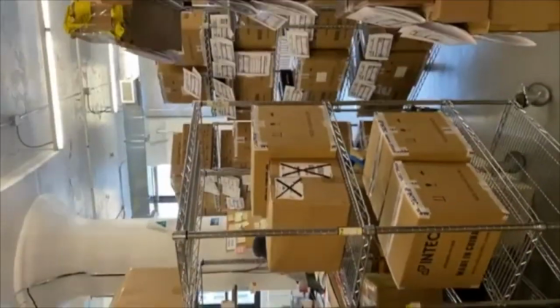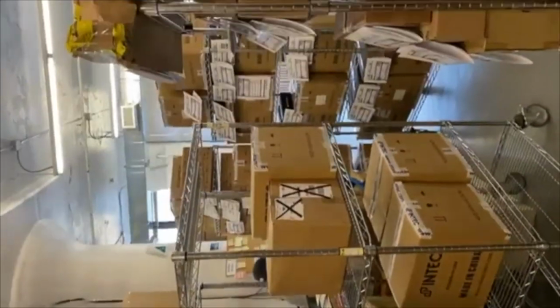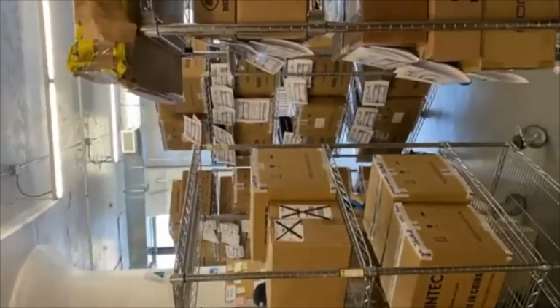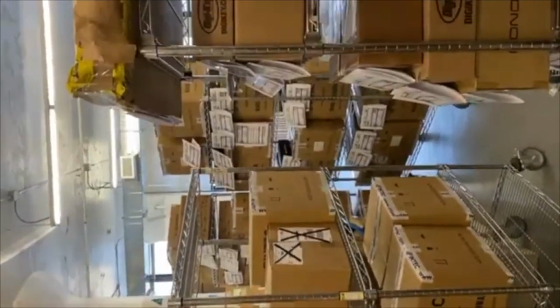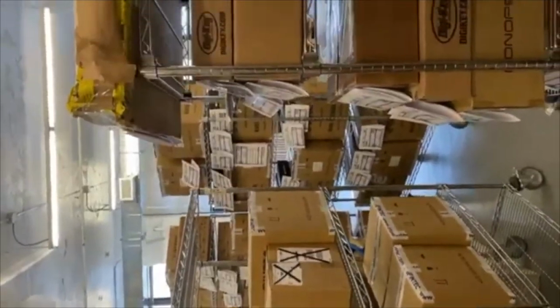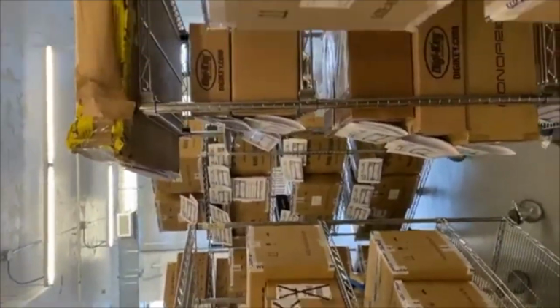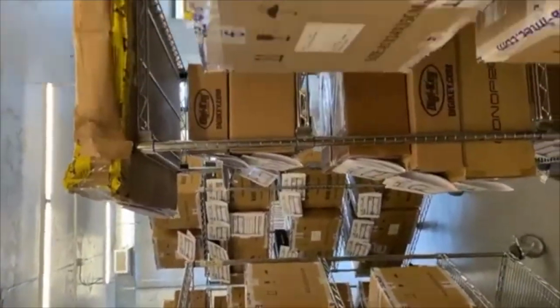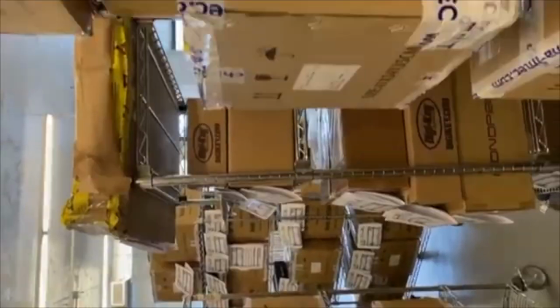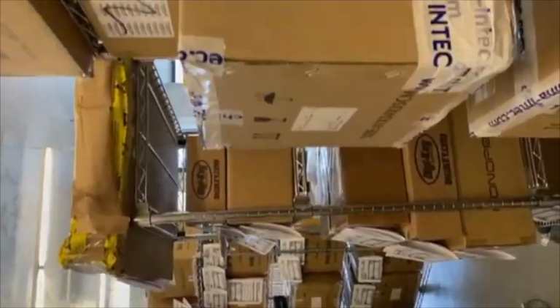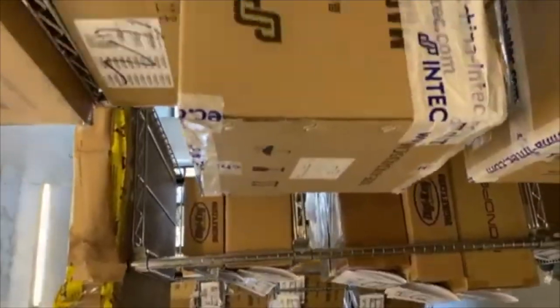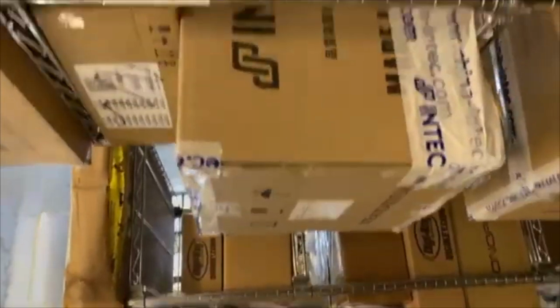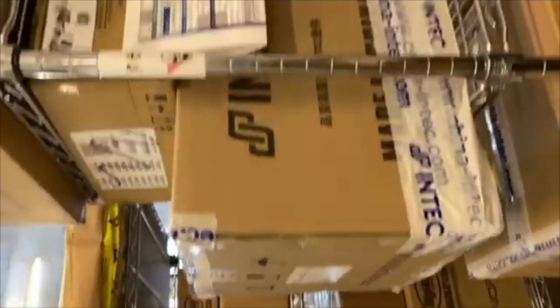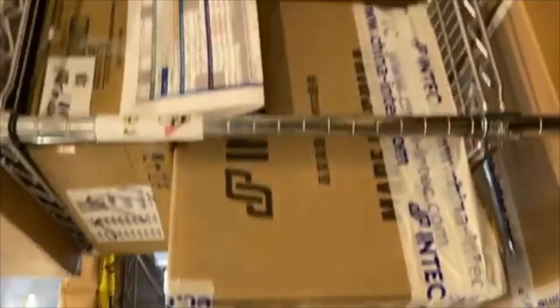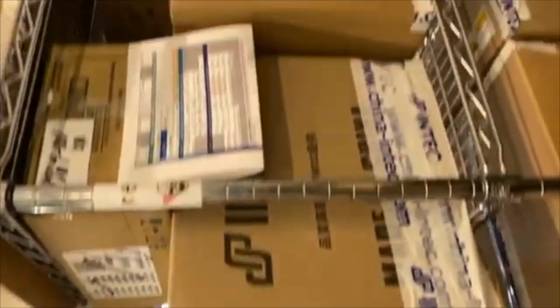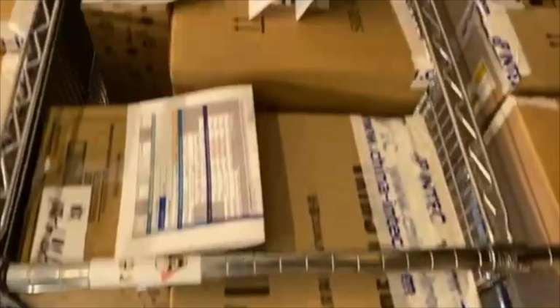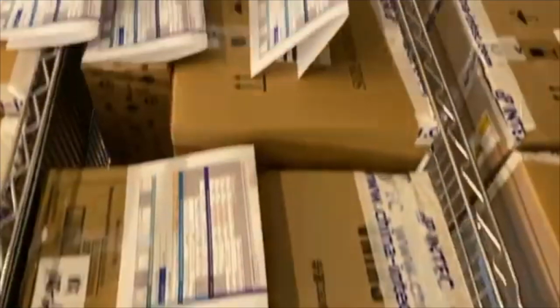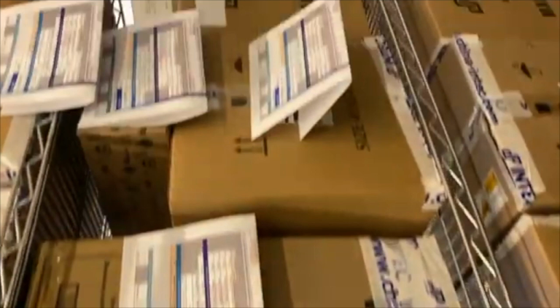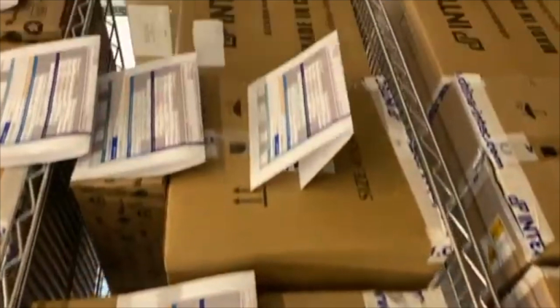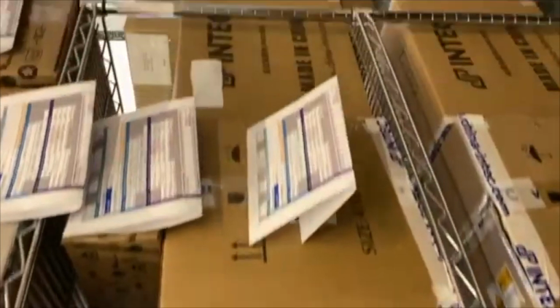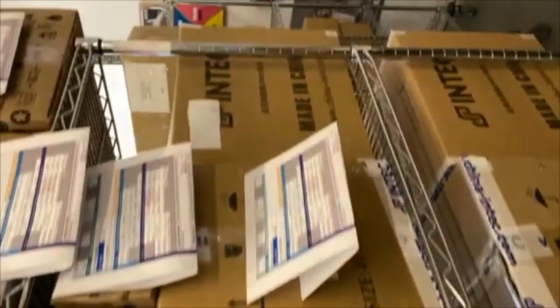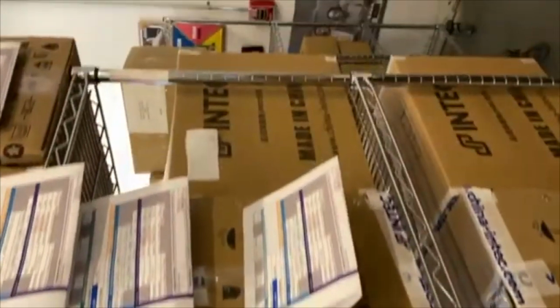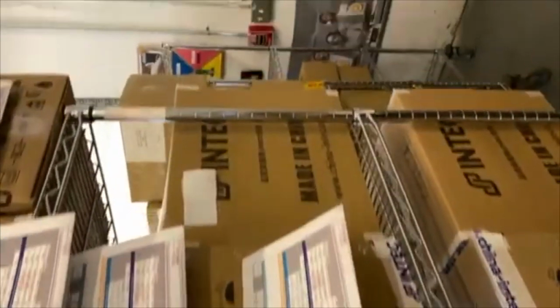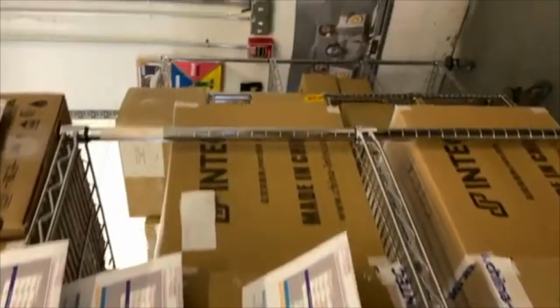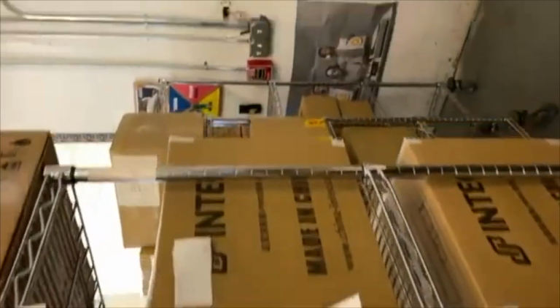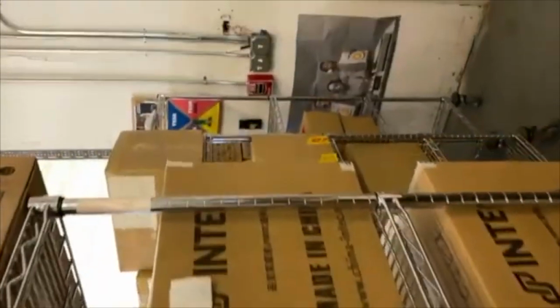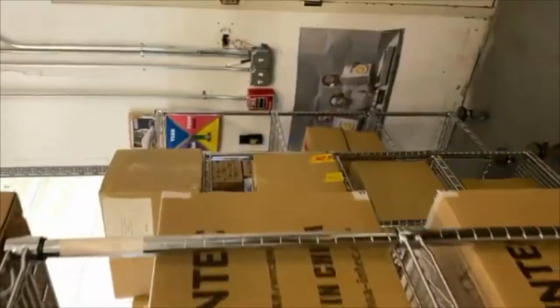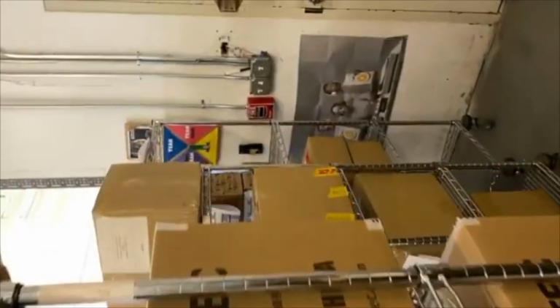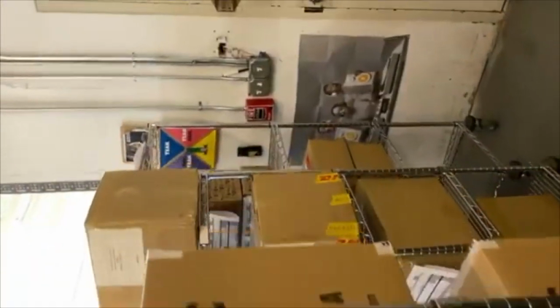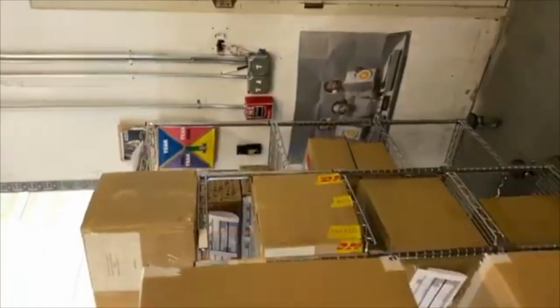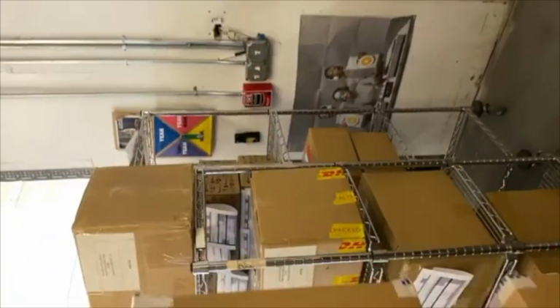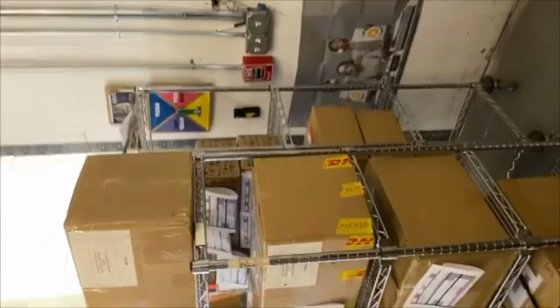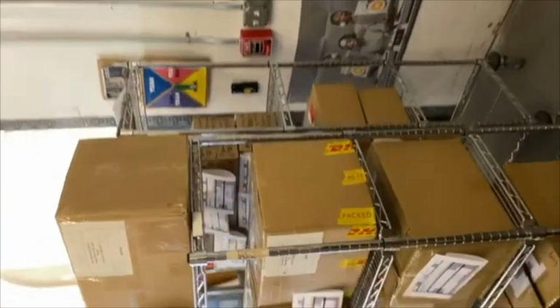This is receiving right now. If you're wondering where all the parts on planet Earth are, we have them.